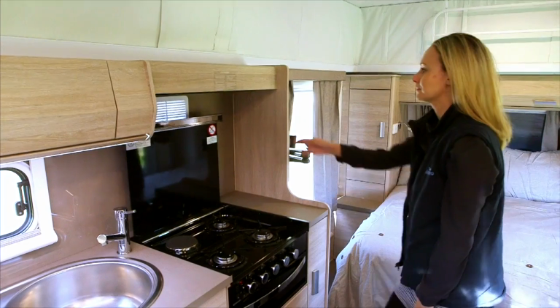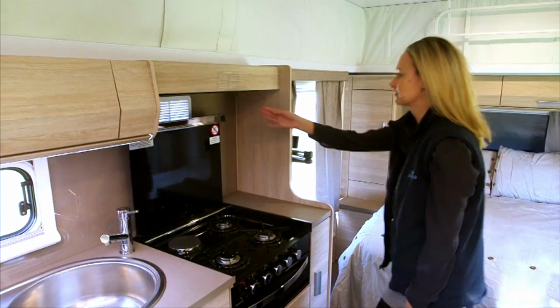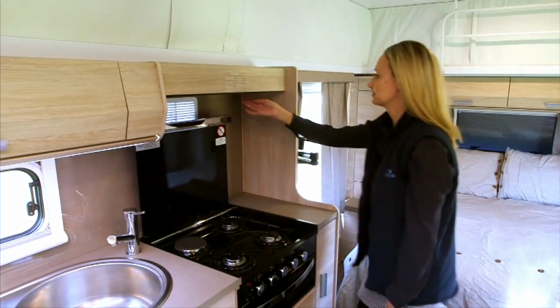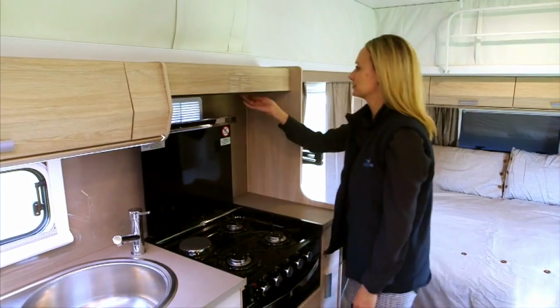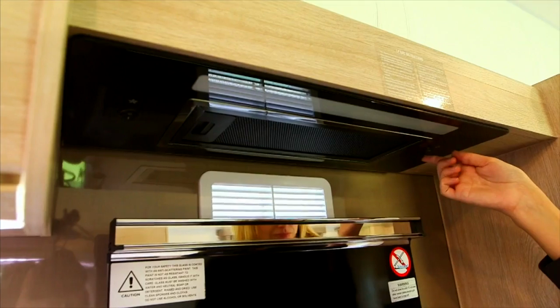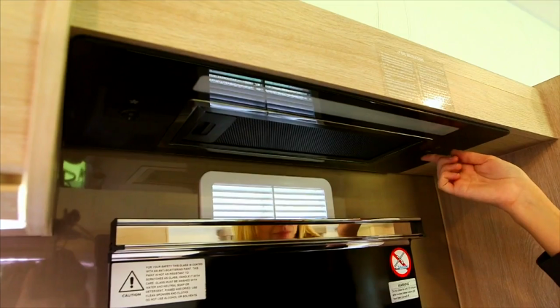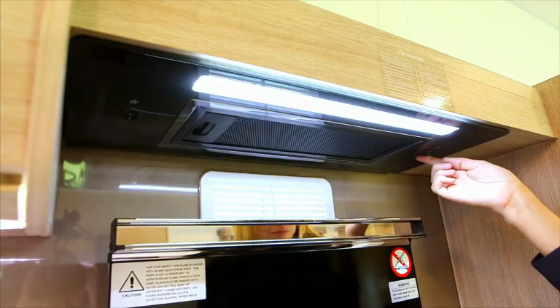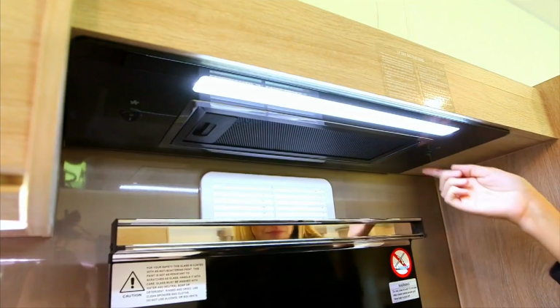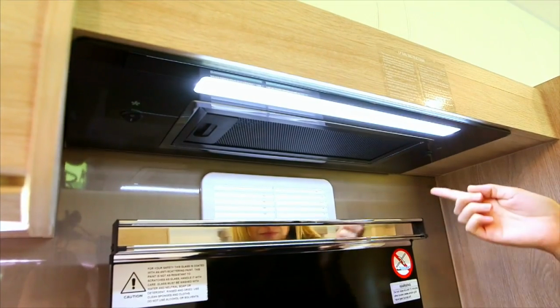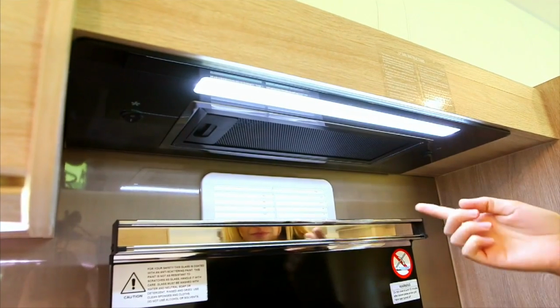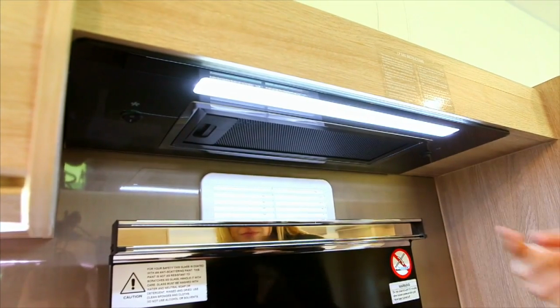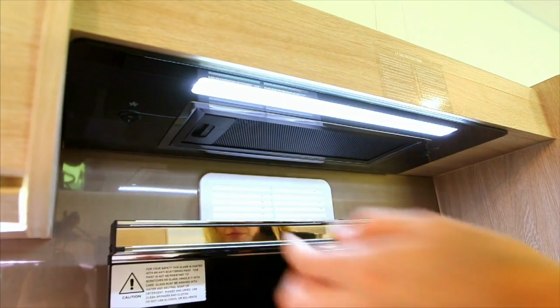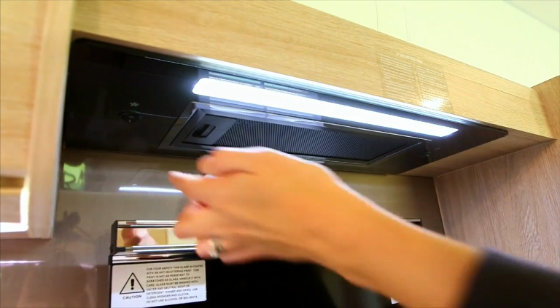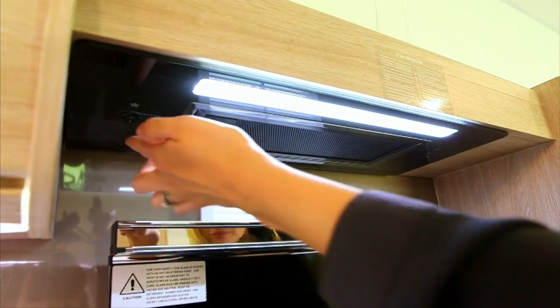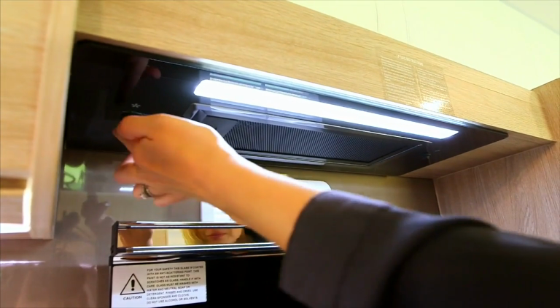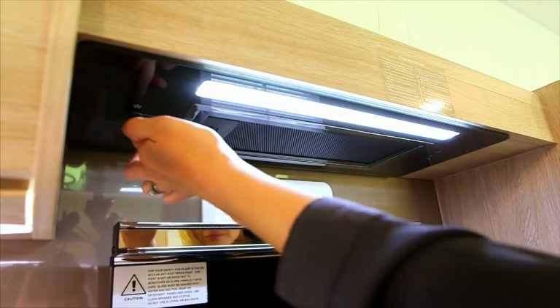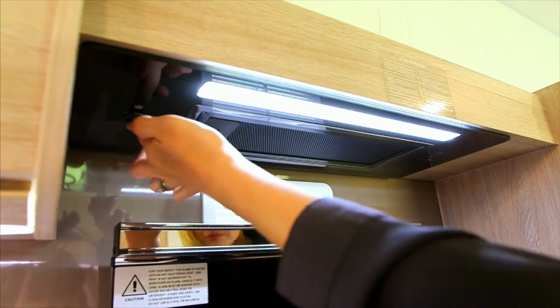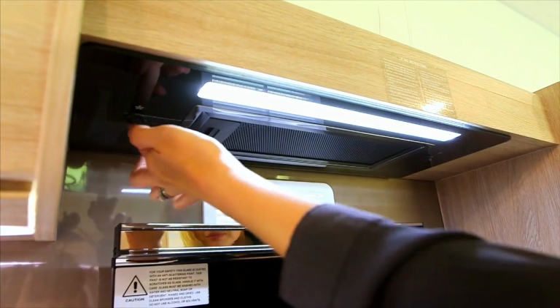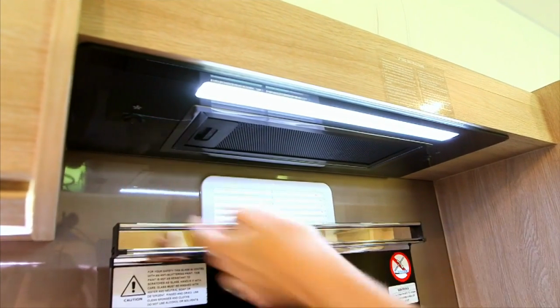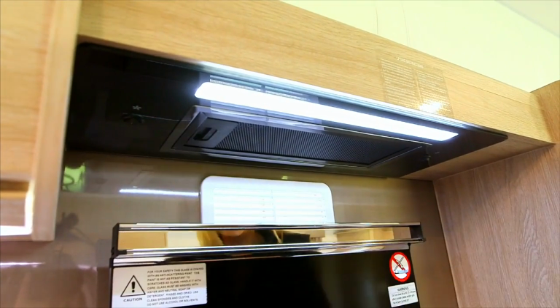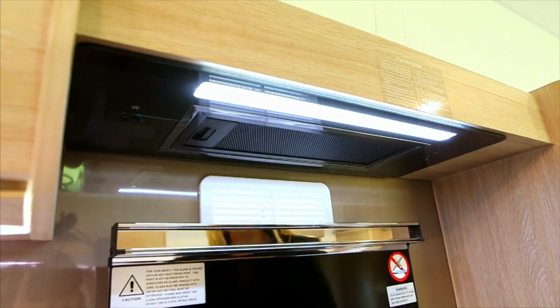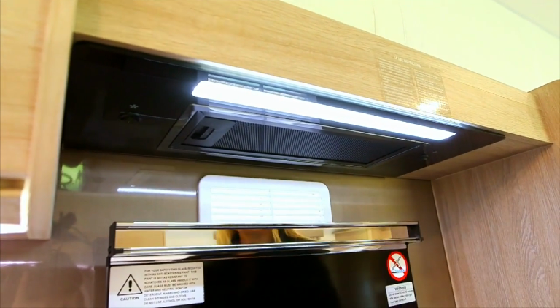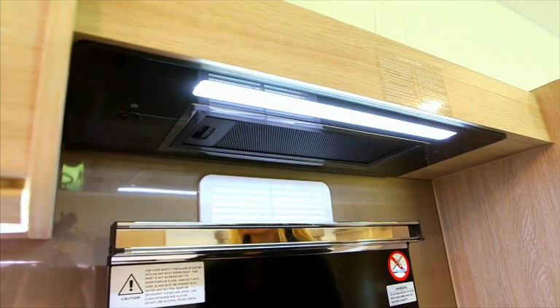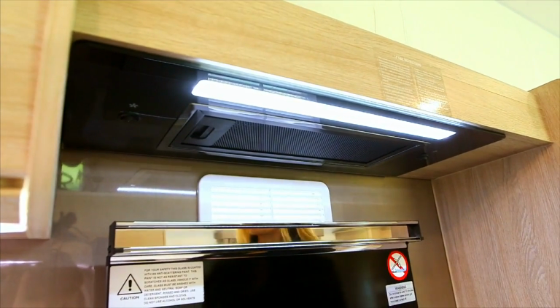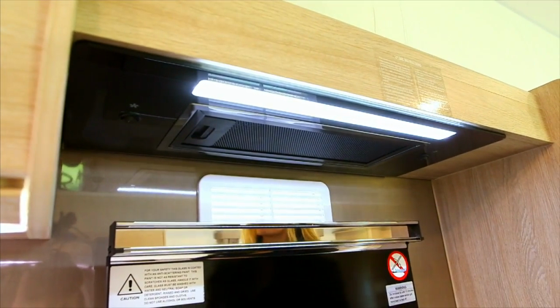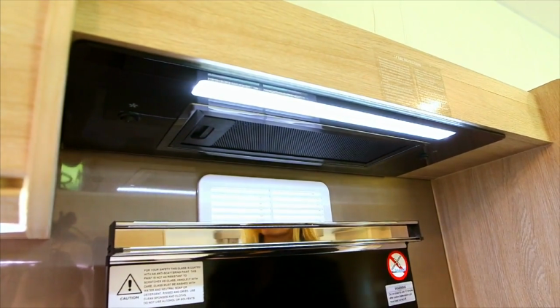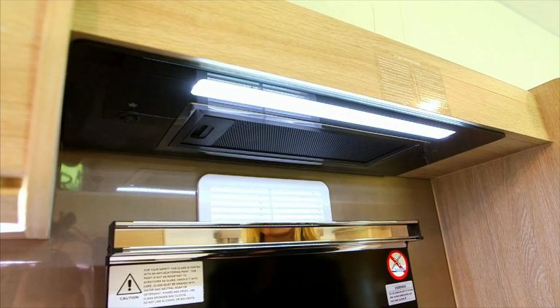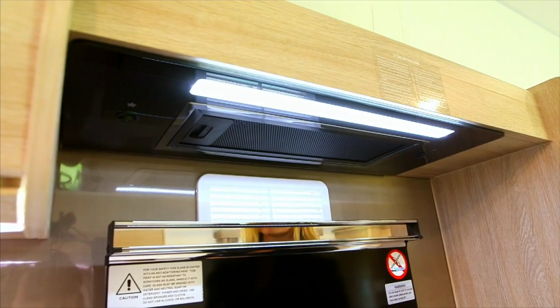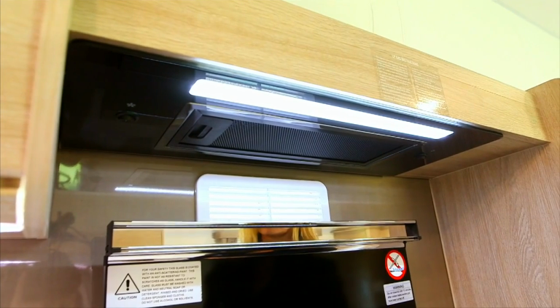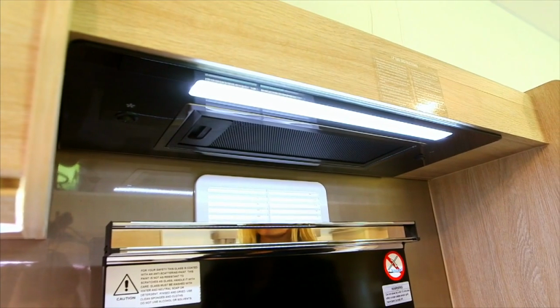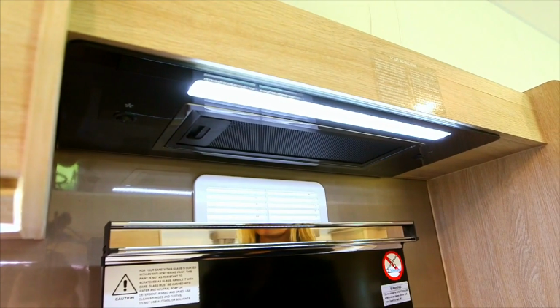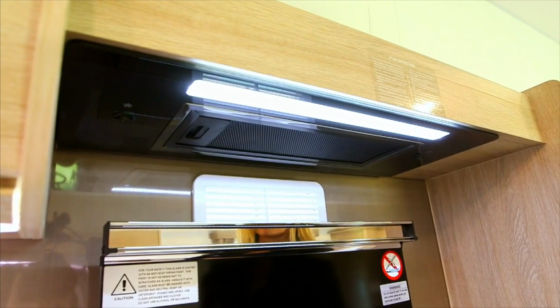Please use the buttons to operate the range hood. This includes LED downlight, fan and speed settings.